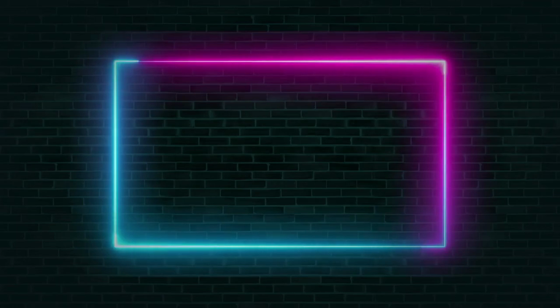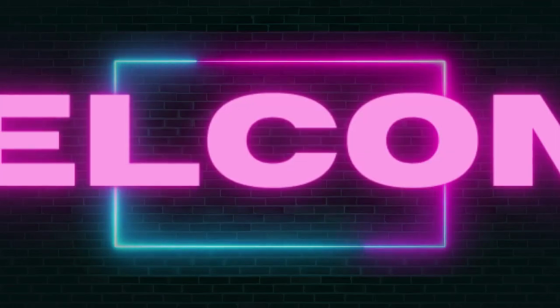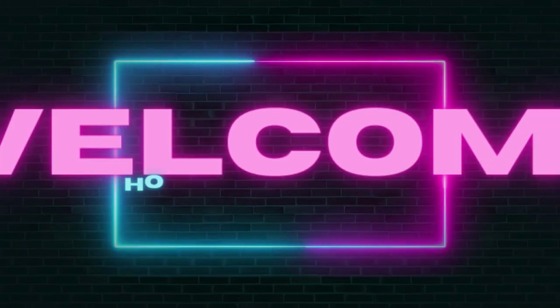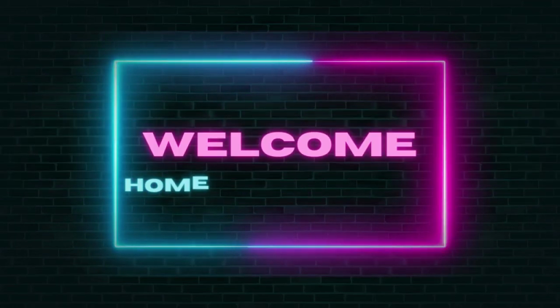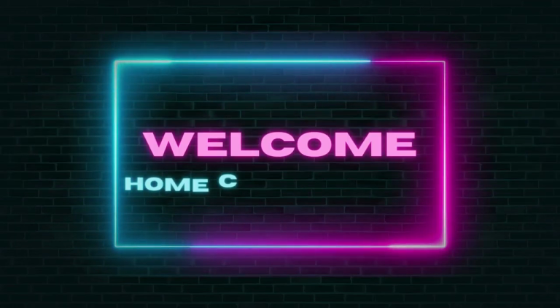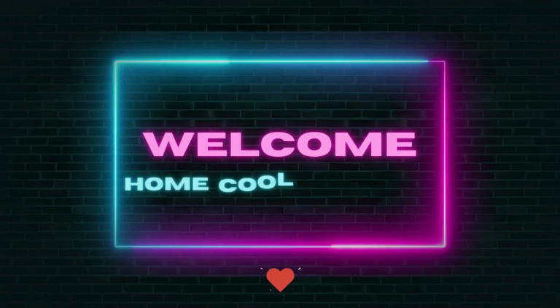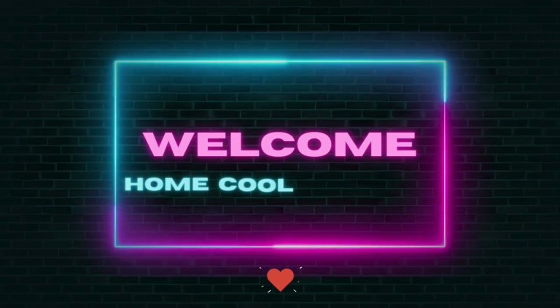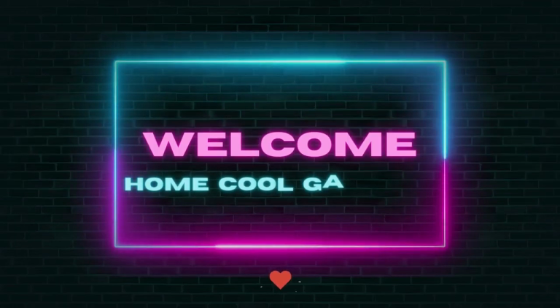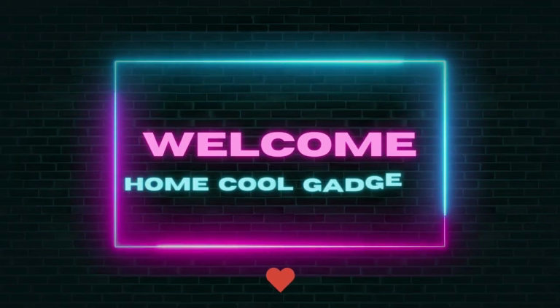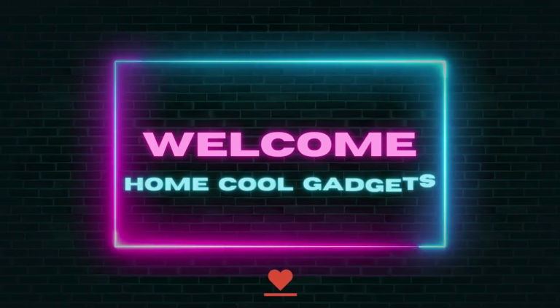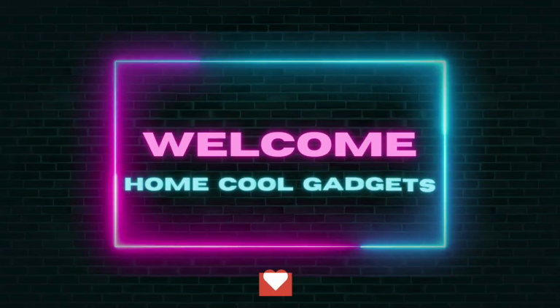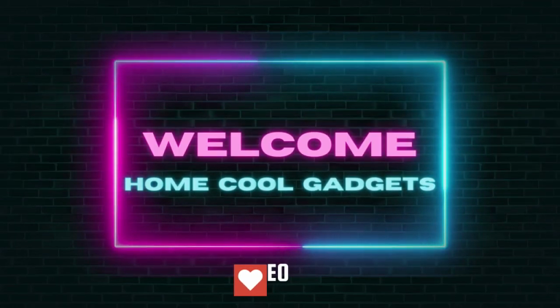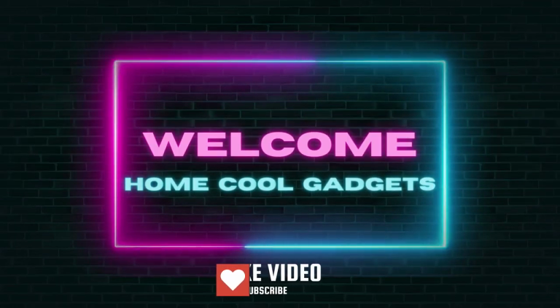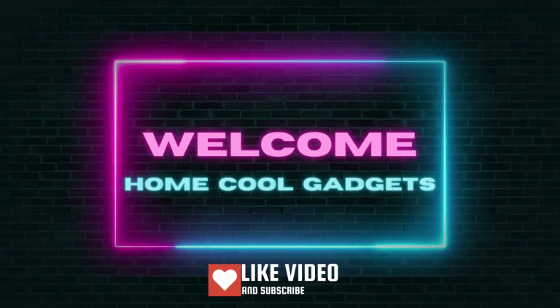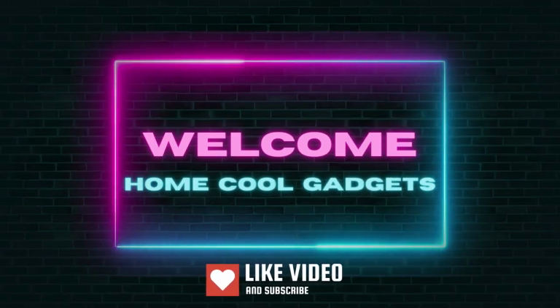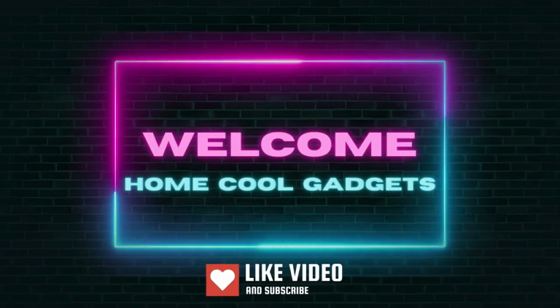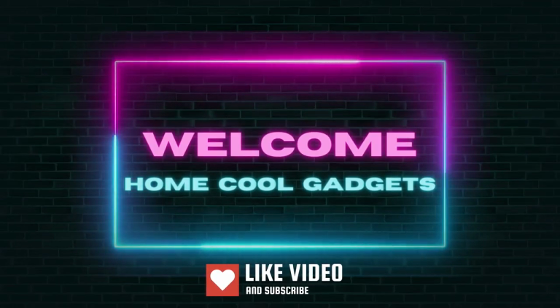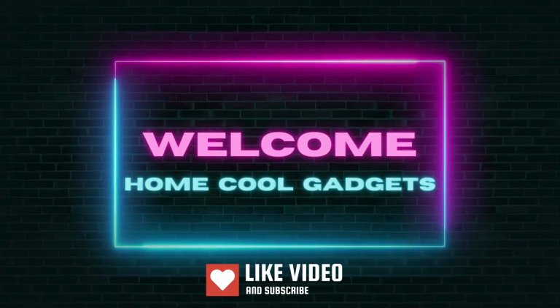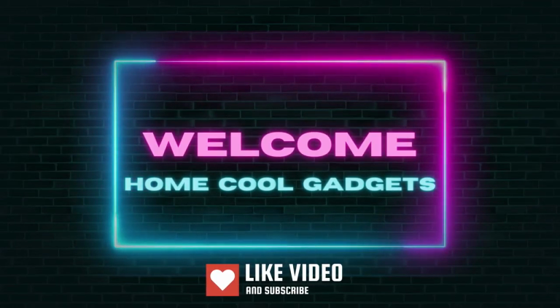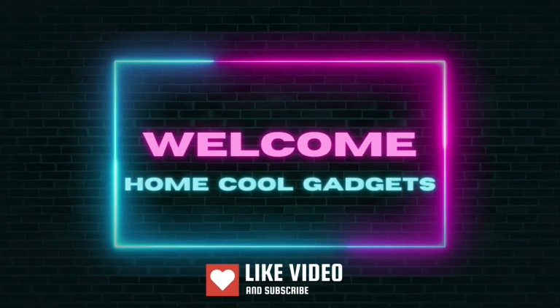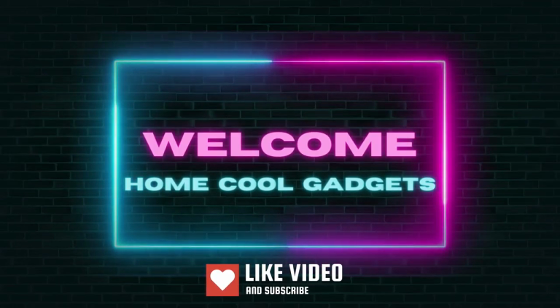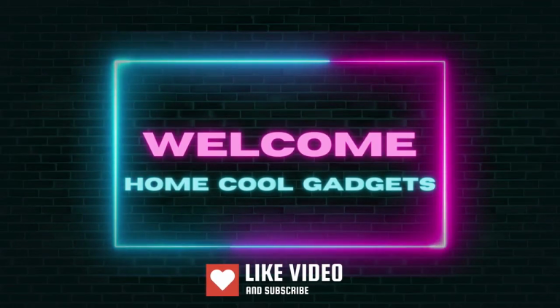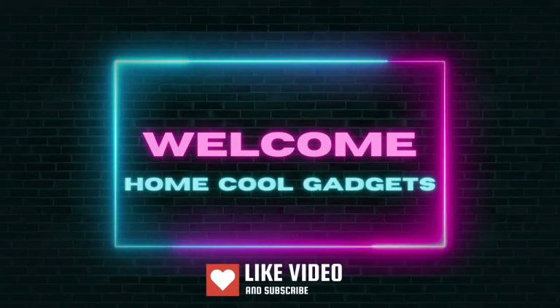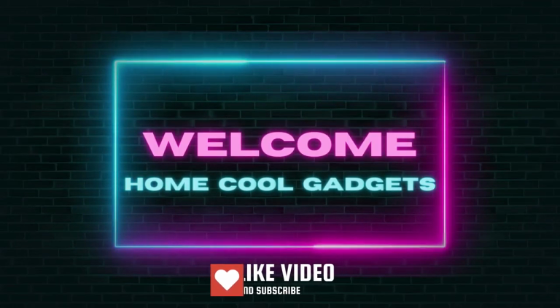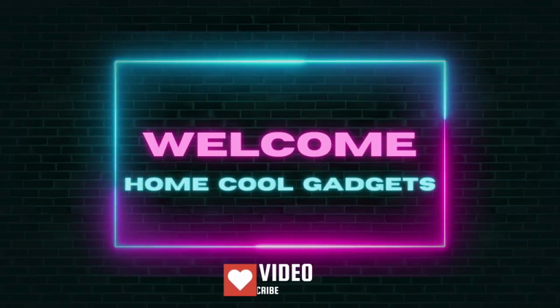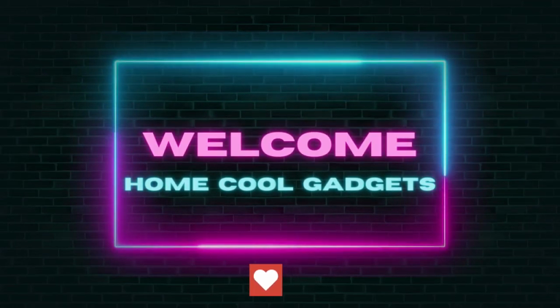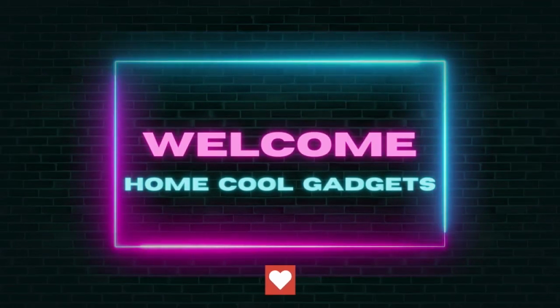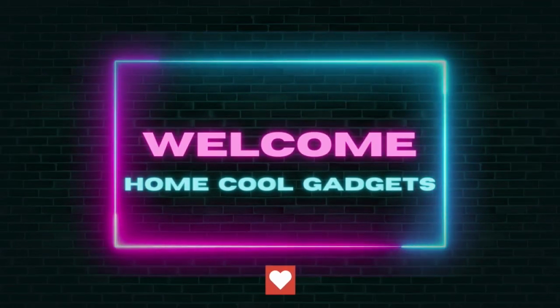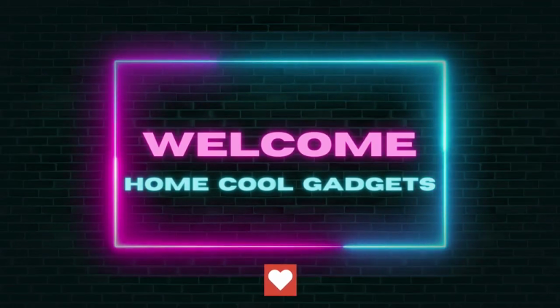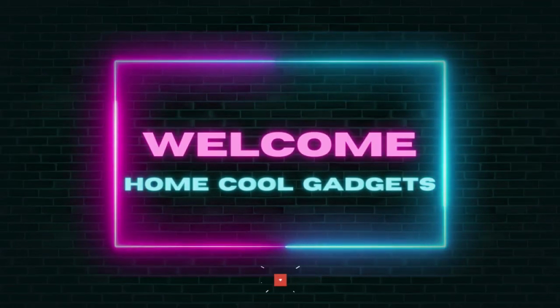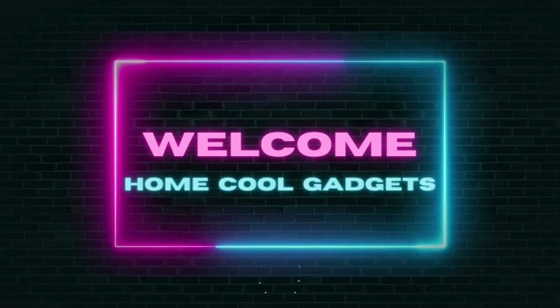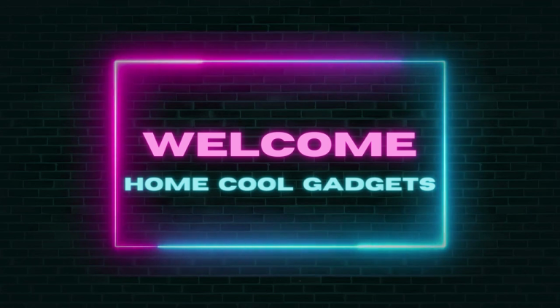Welcome to the Home Cool Gadgets channel, where you can find the latest gadgets that came in the market.